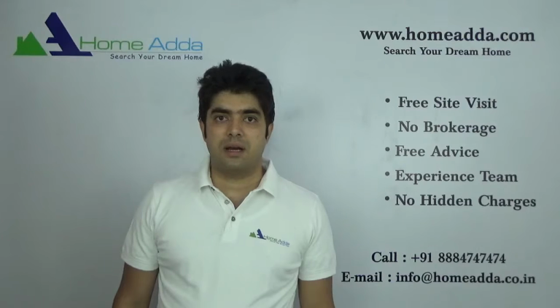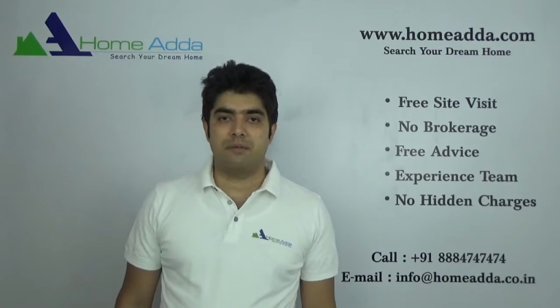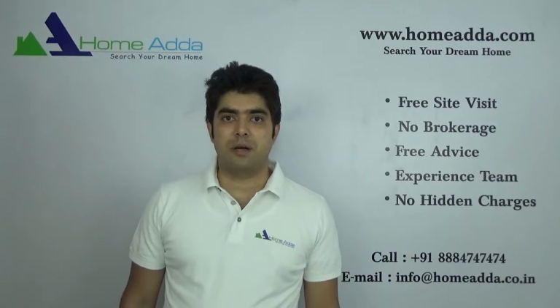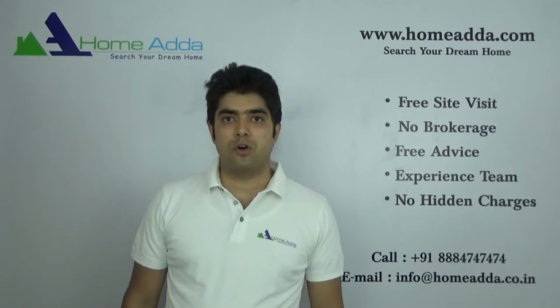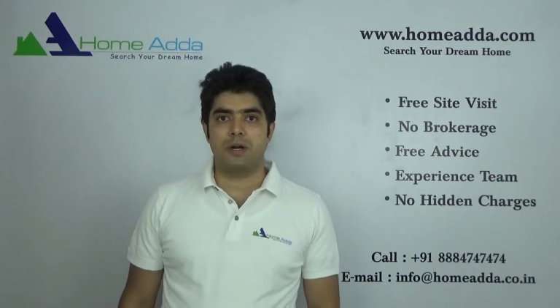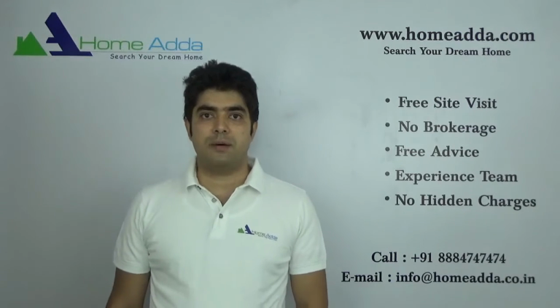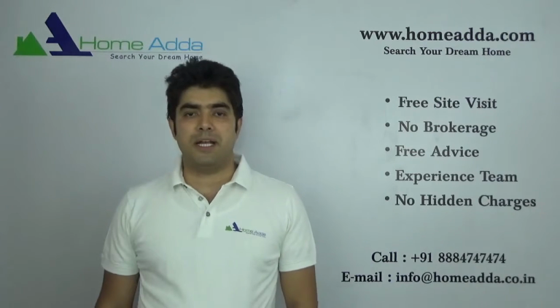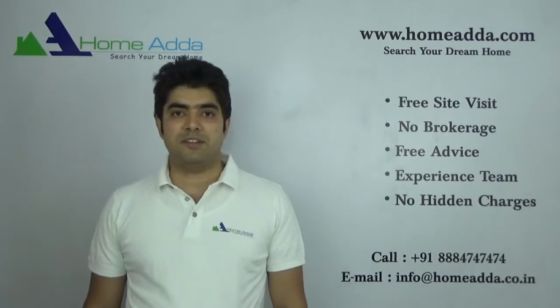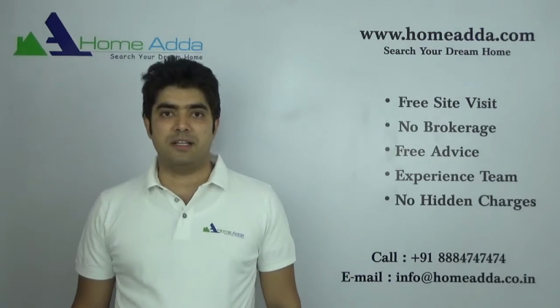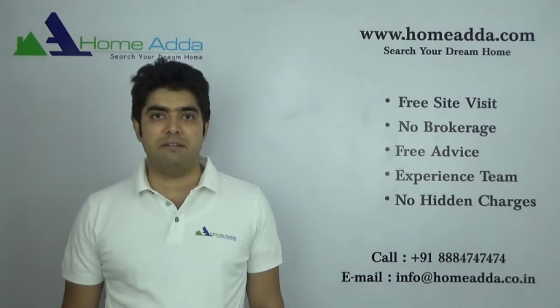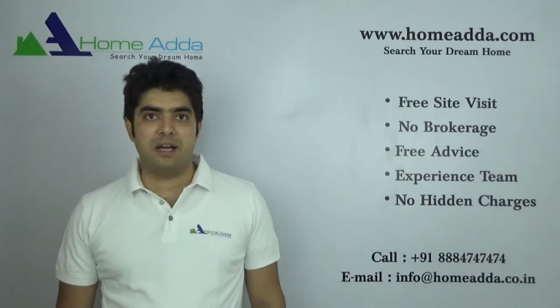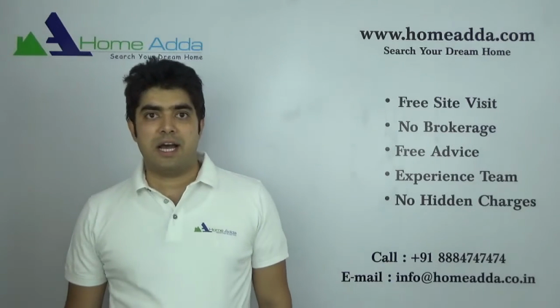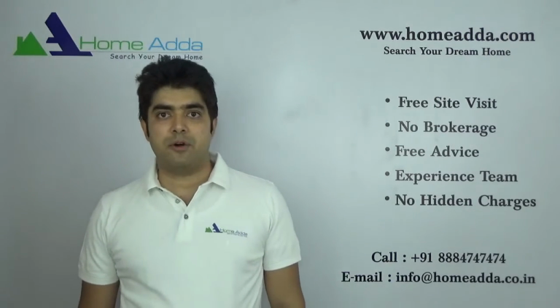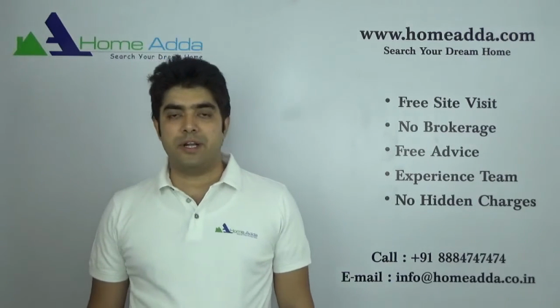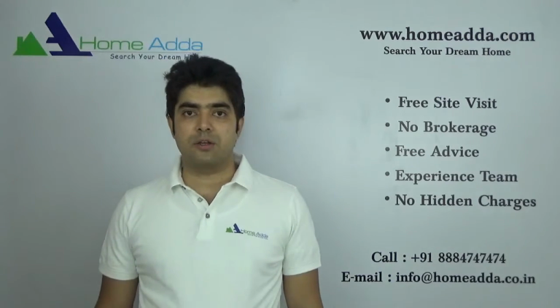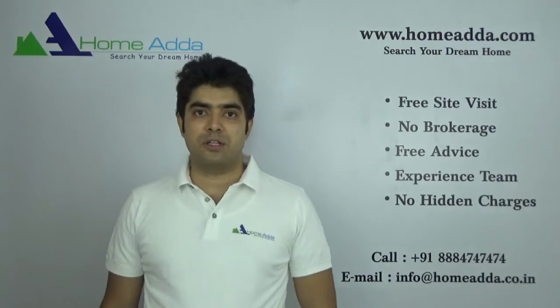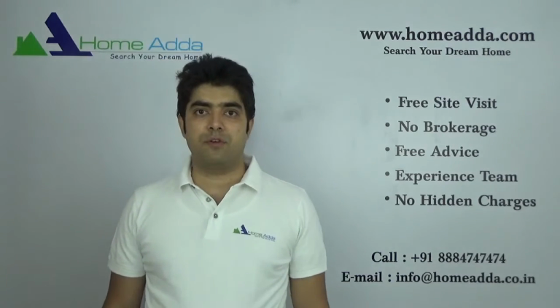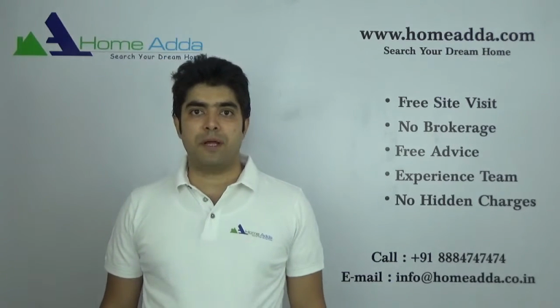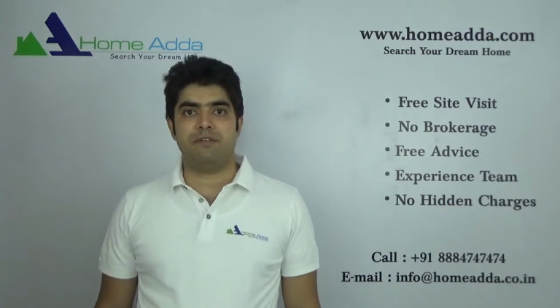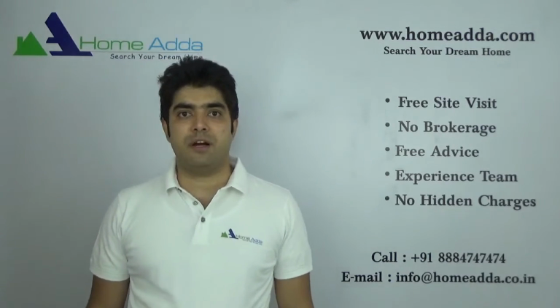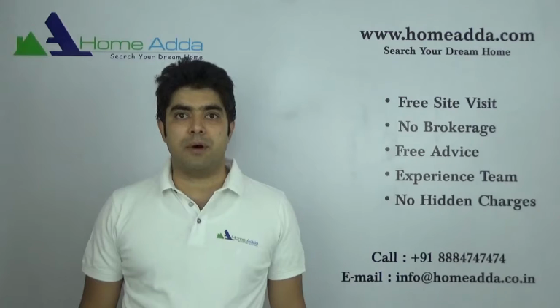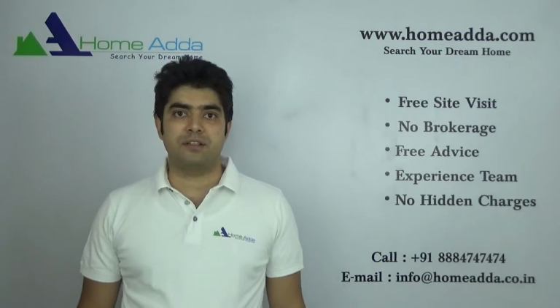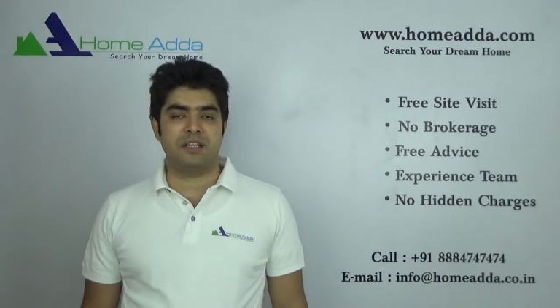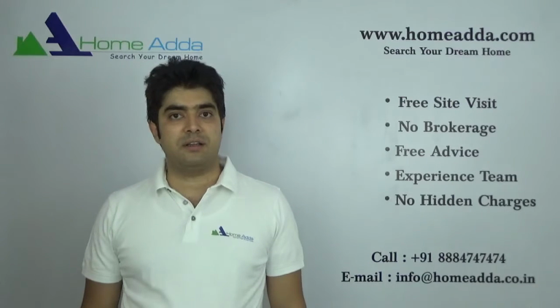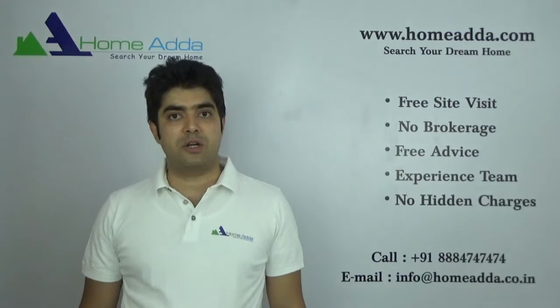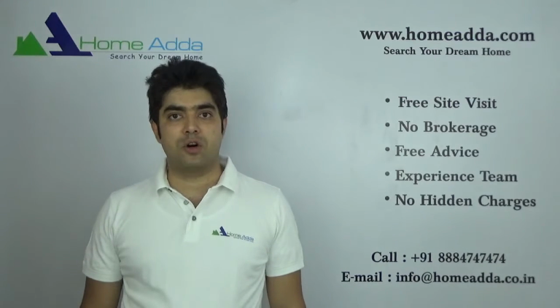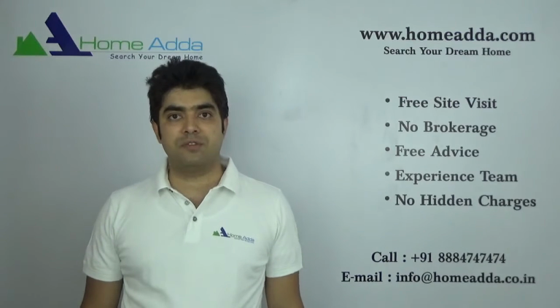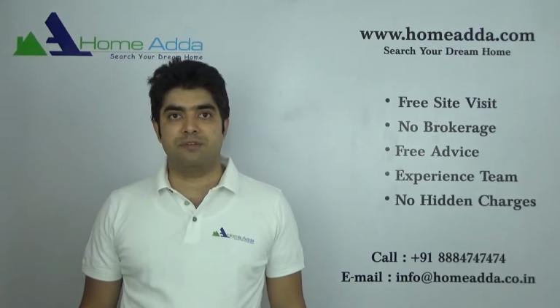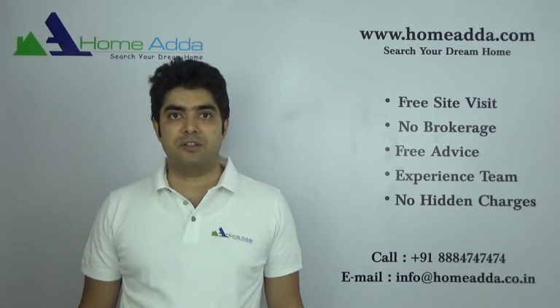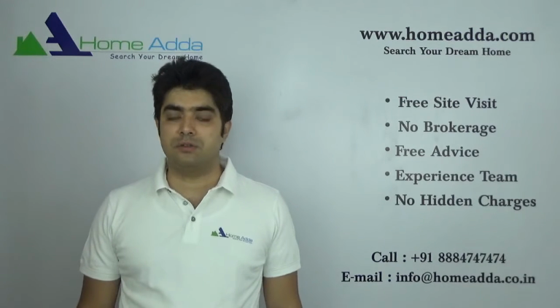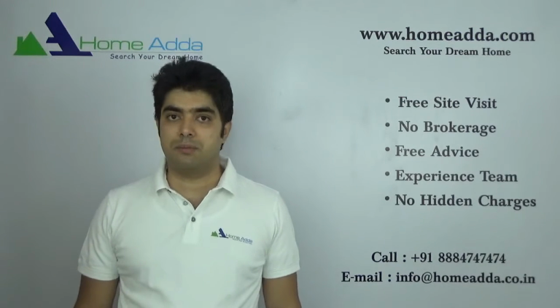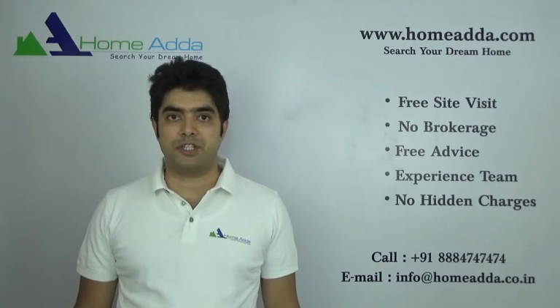Hi, welcome to Home Odda. My name is Sahadev. I am going to take you through the floor plan of Bharatiya City Niku Homes Phase 2 project.